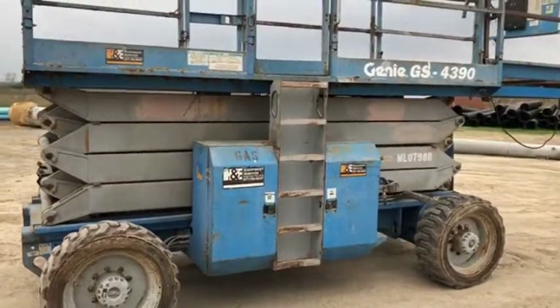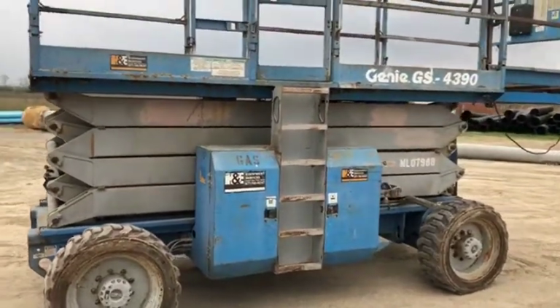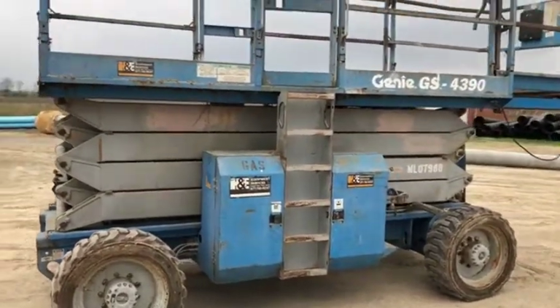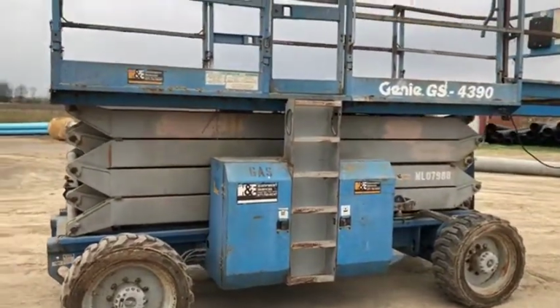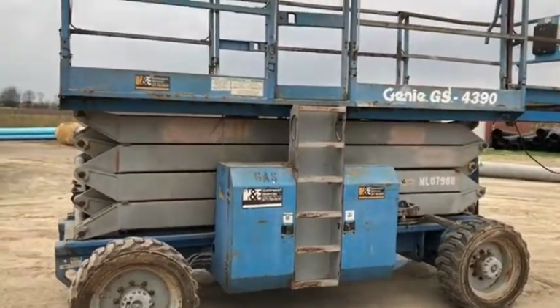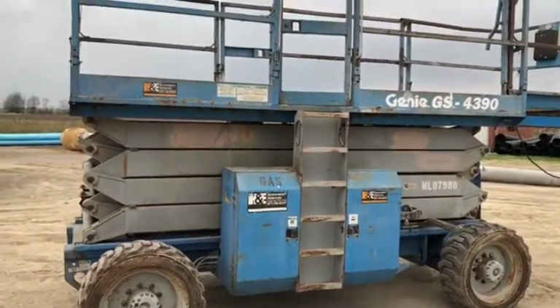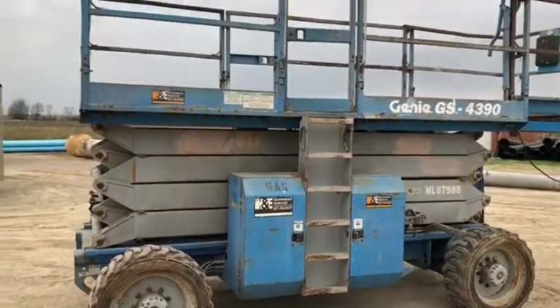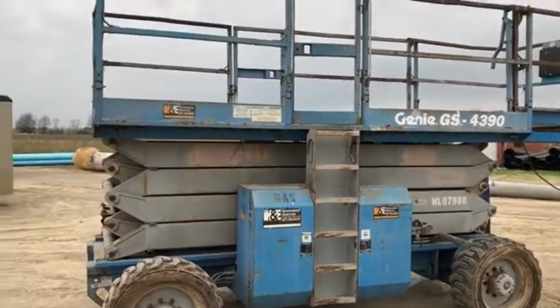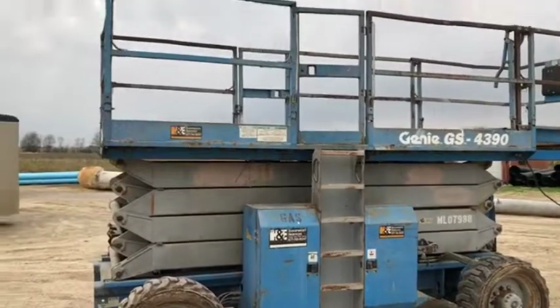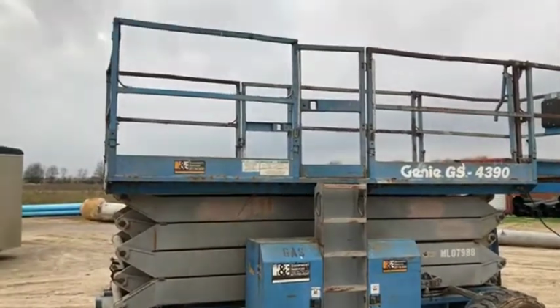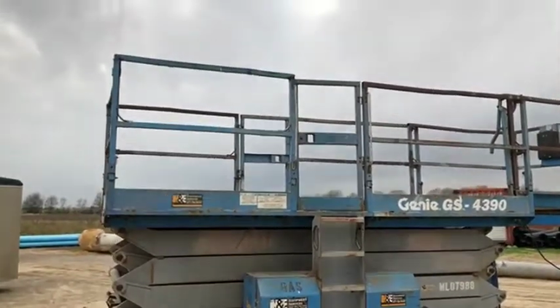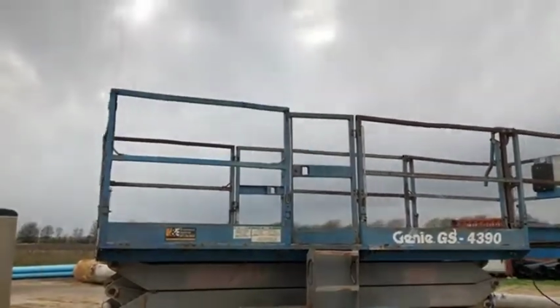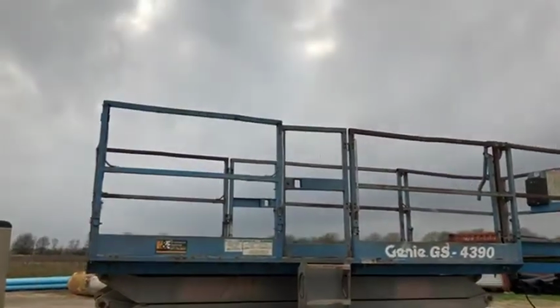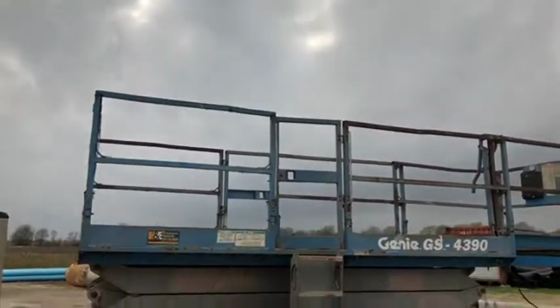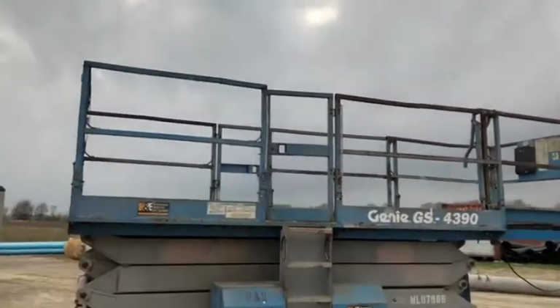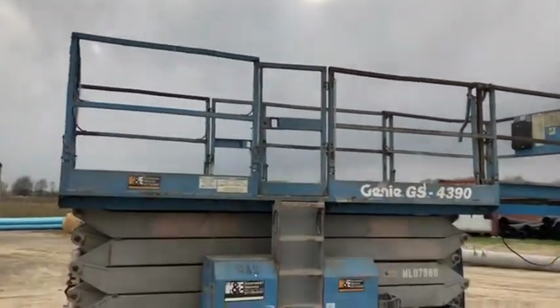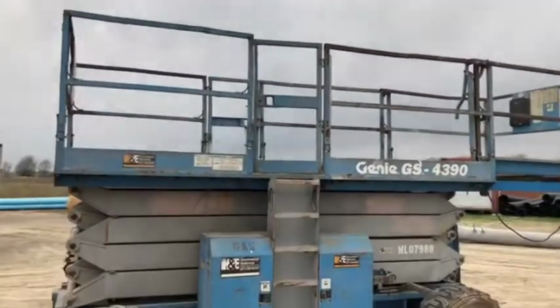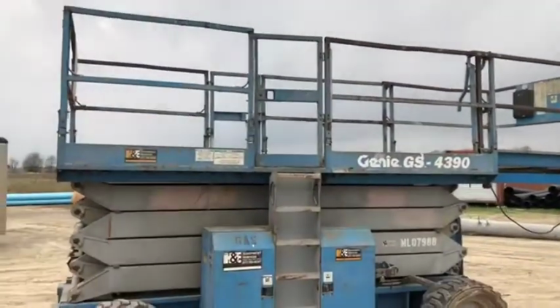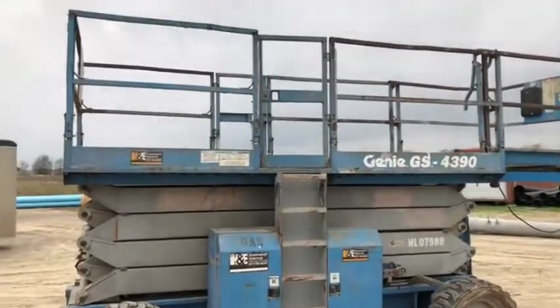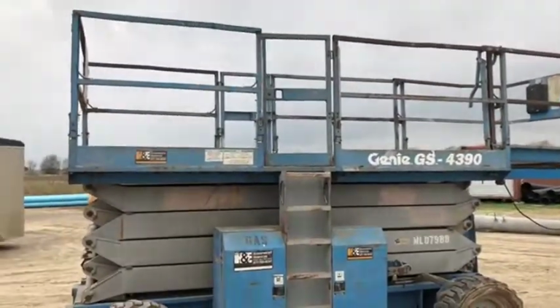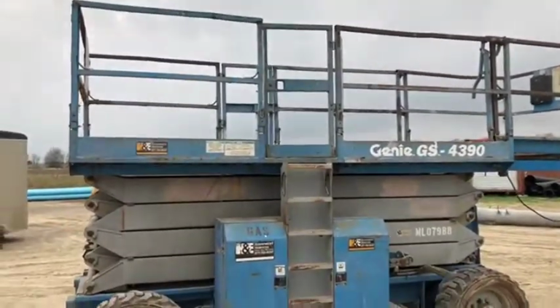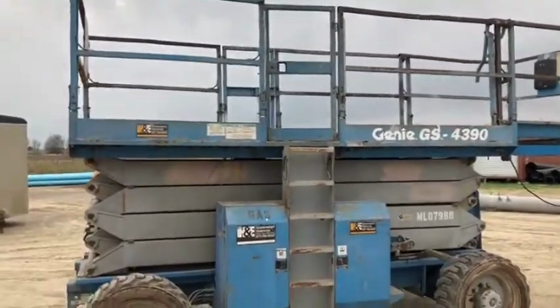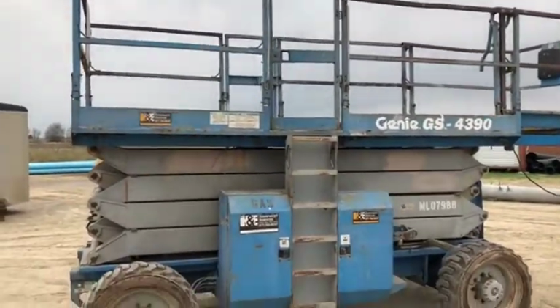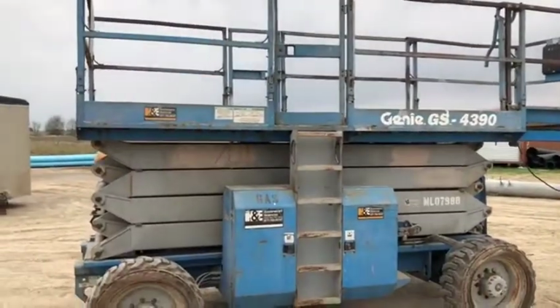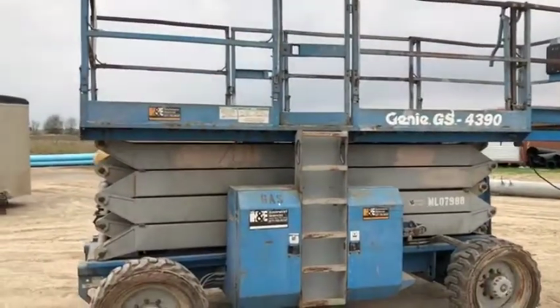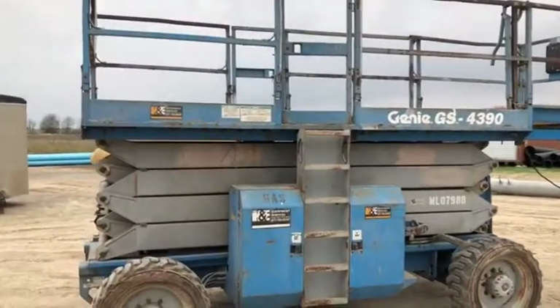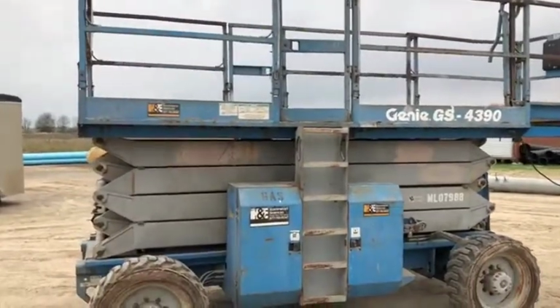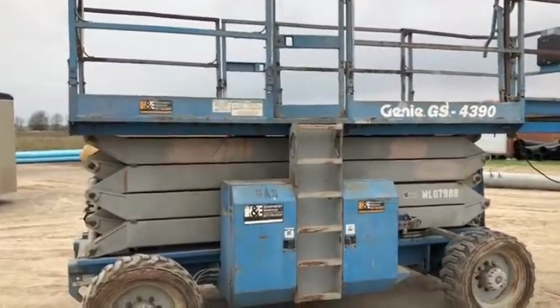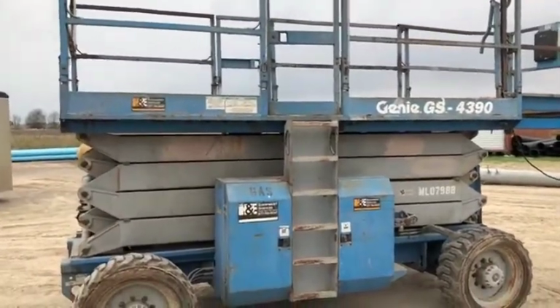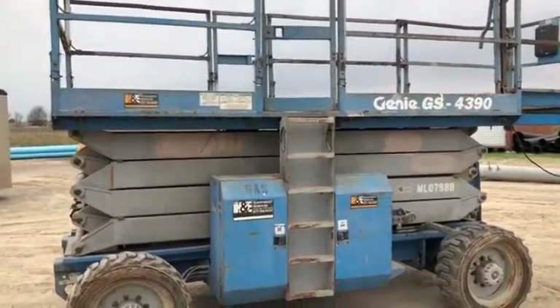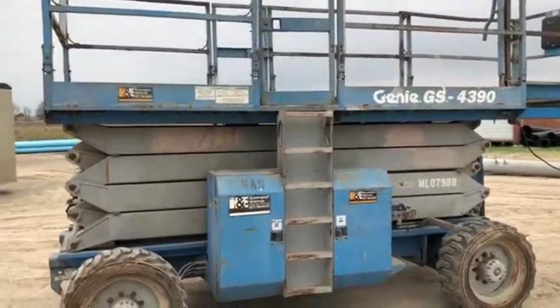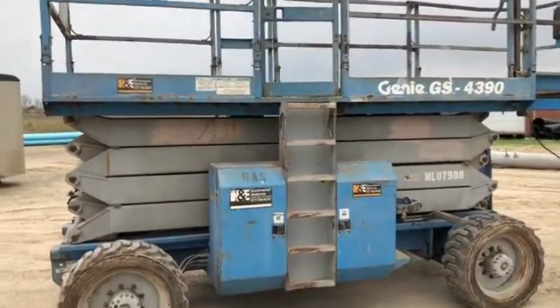It does function with the shield. It has a 43-foot height reach from the platform to ground — that is not the overall man height.